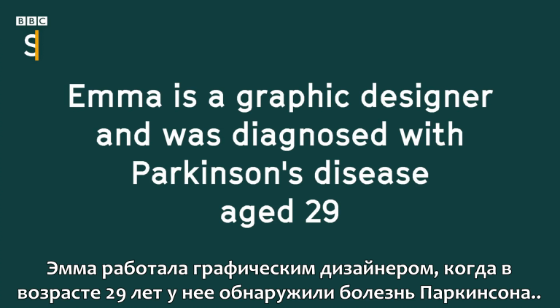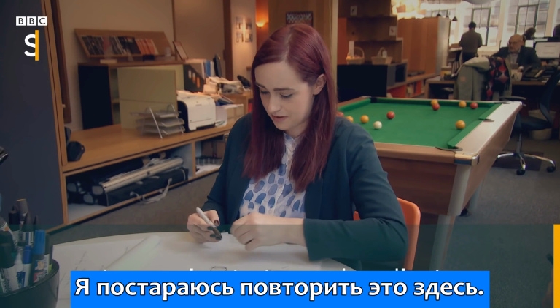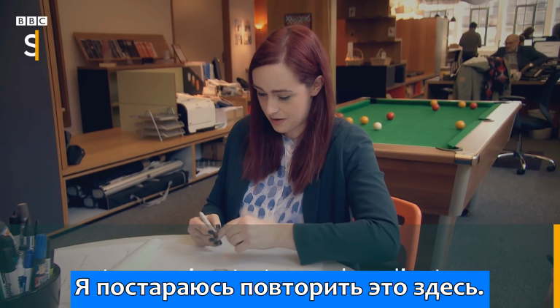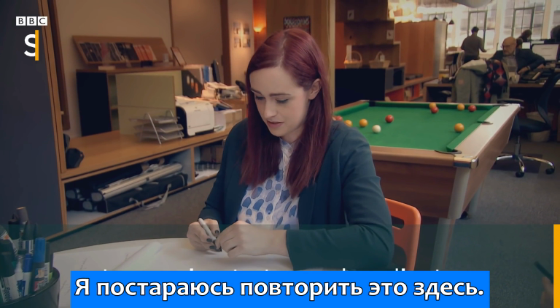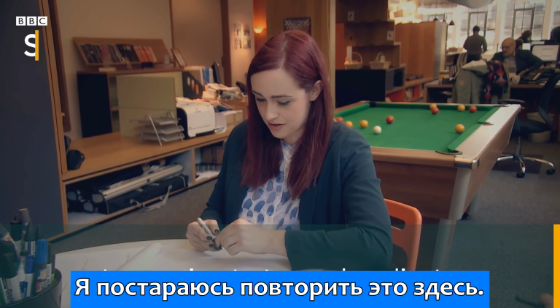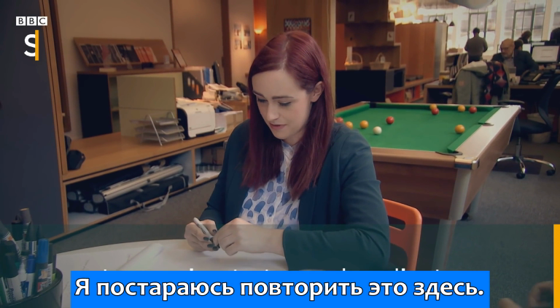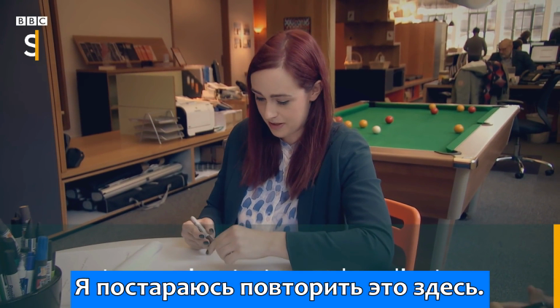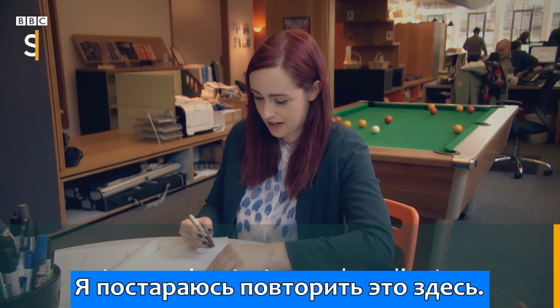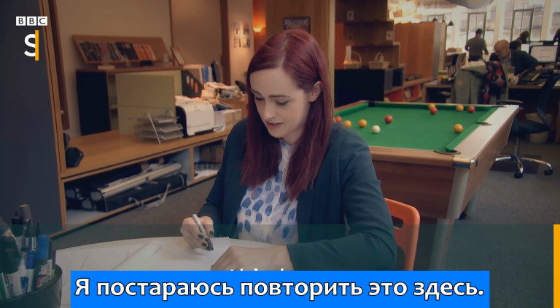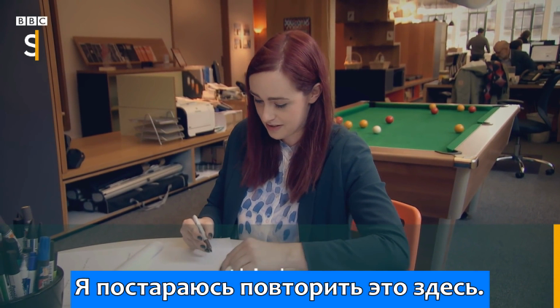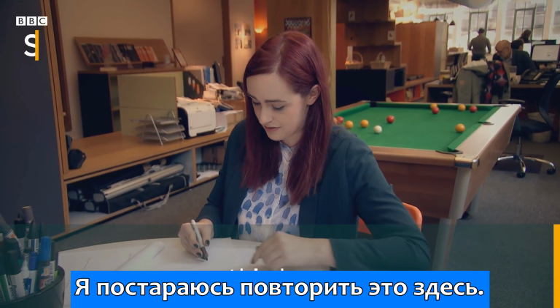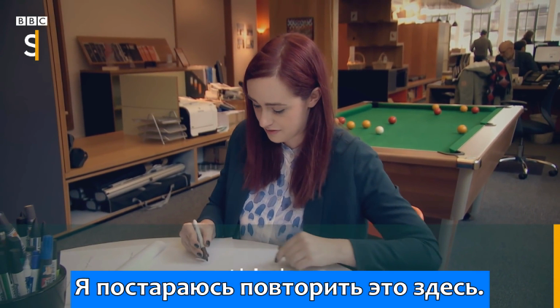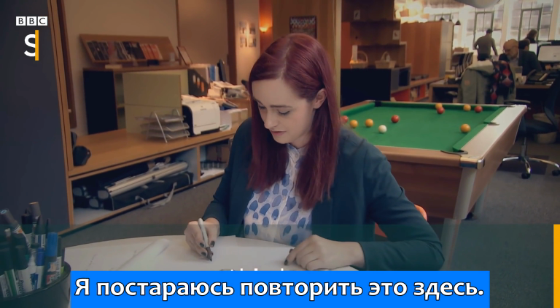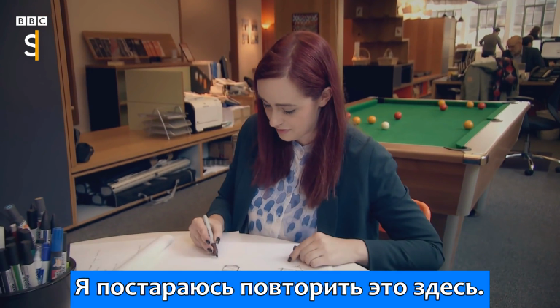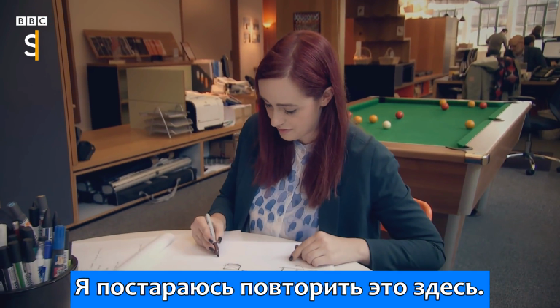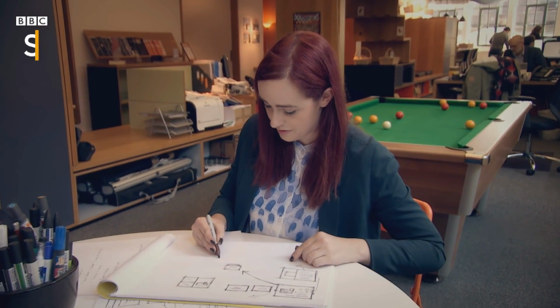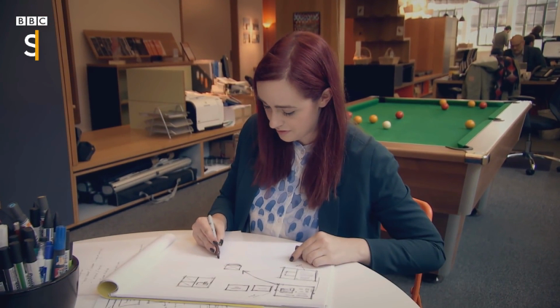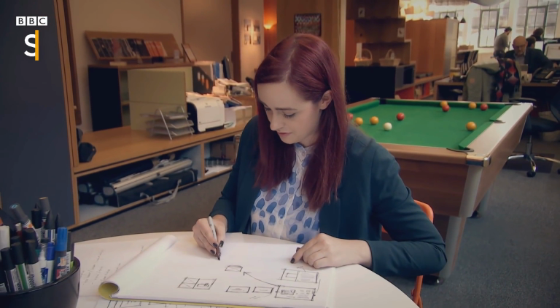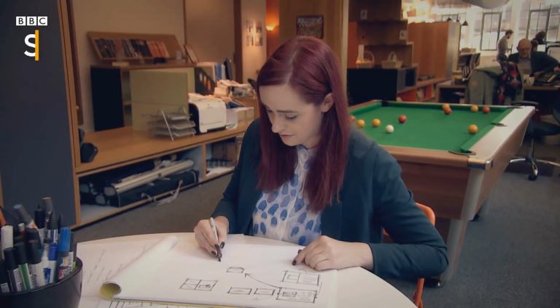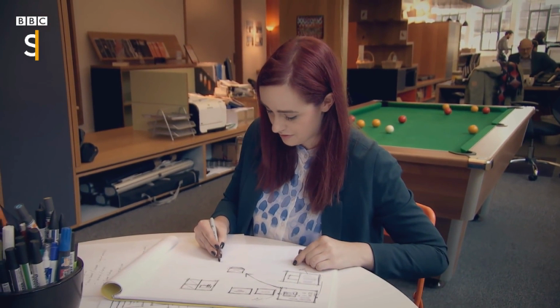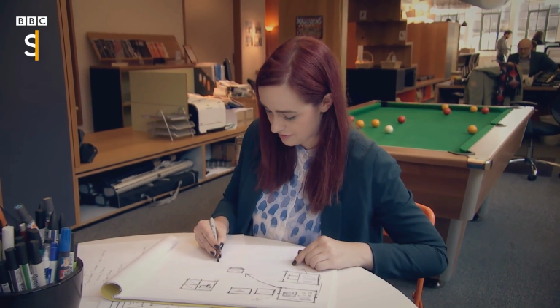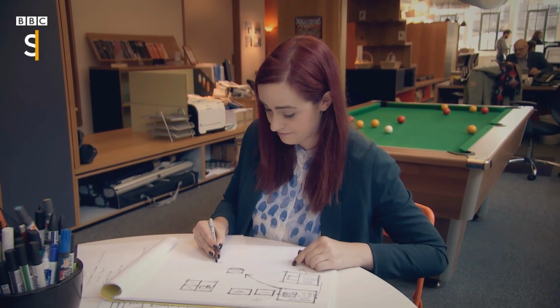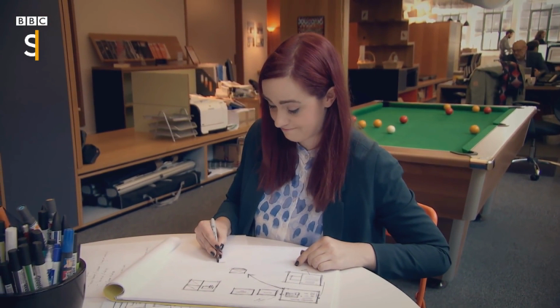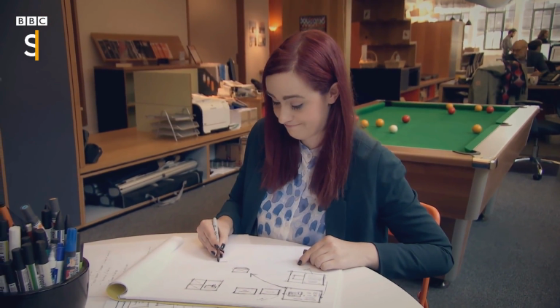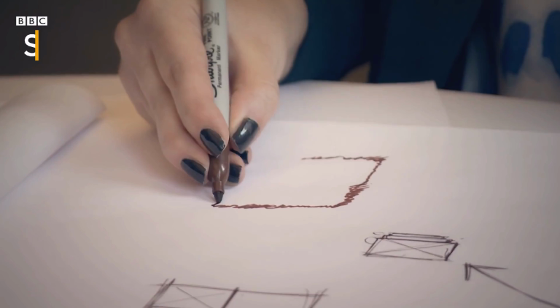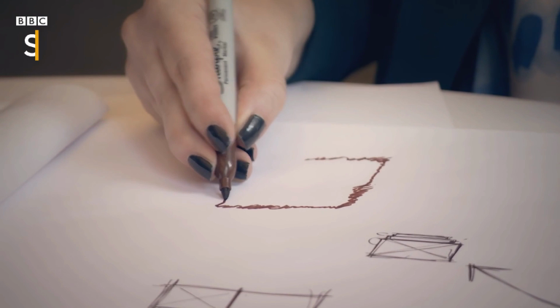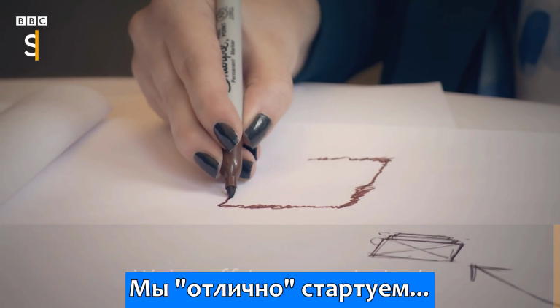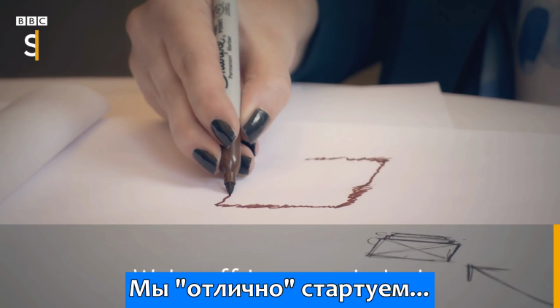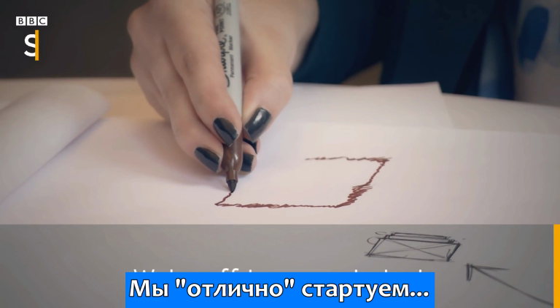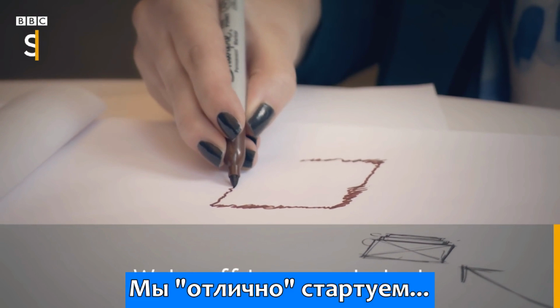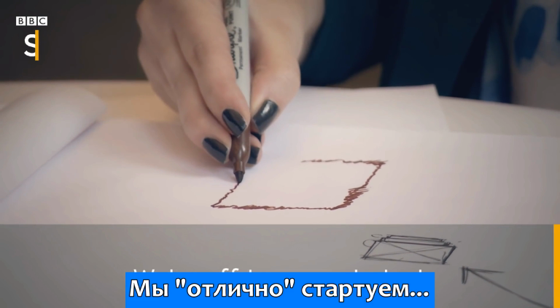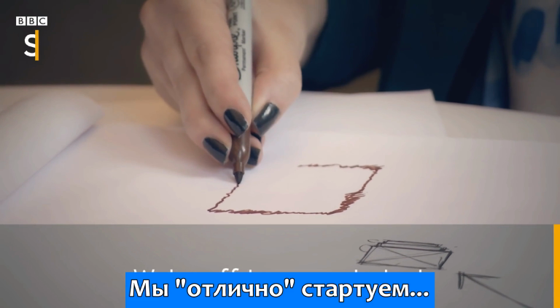Right, I'm going to try and replicate this here. We're off to a great start.